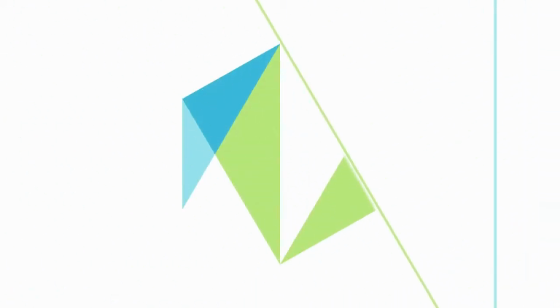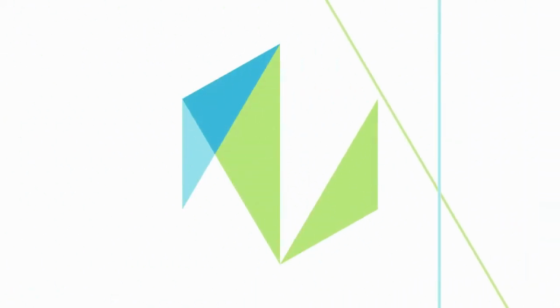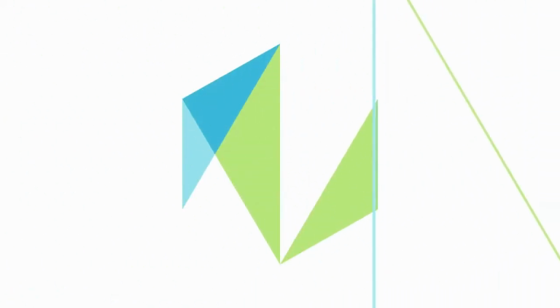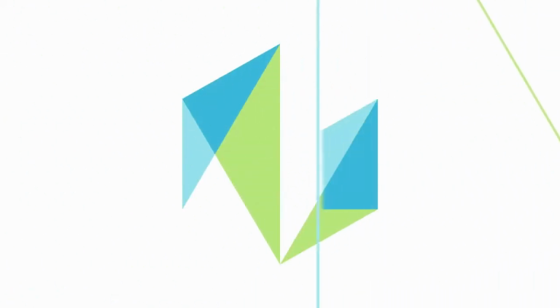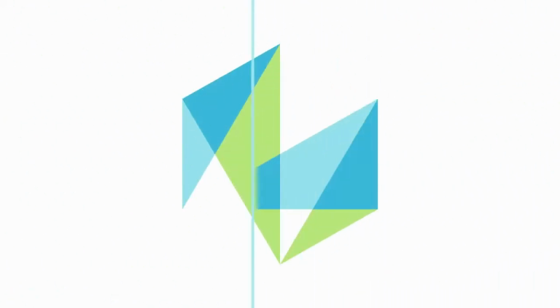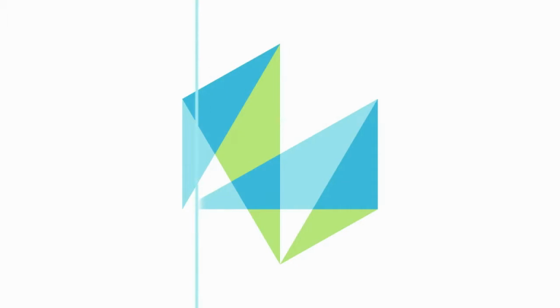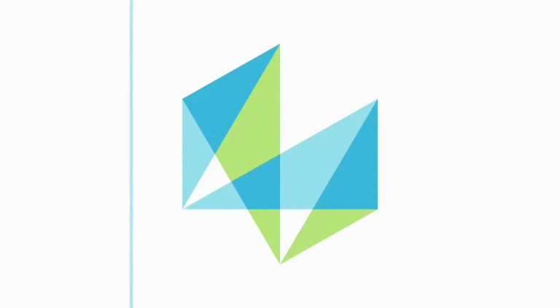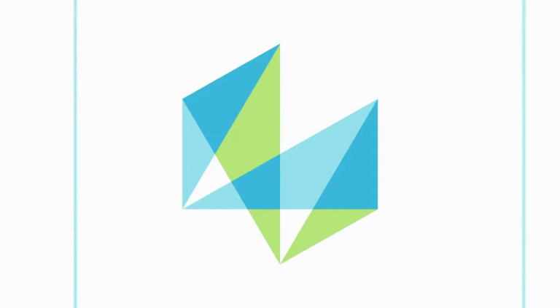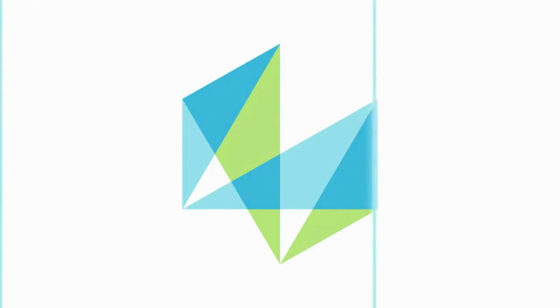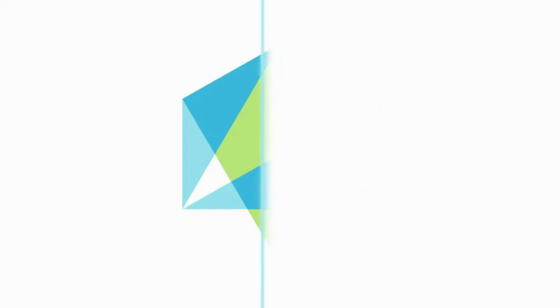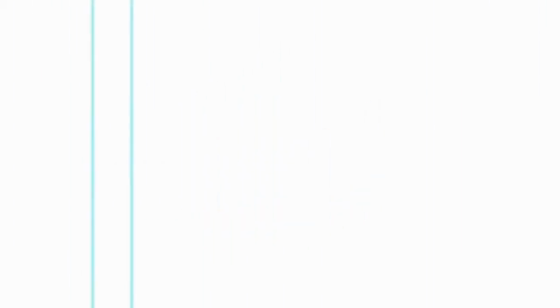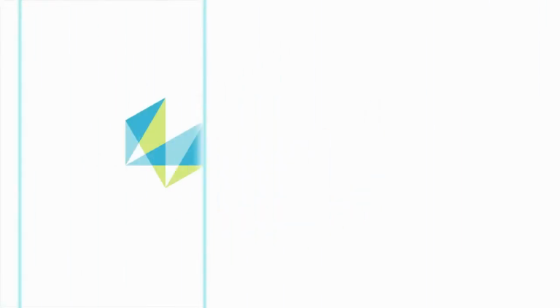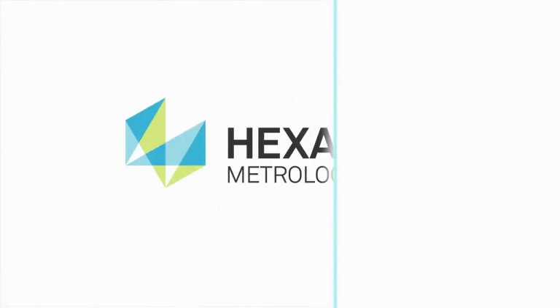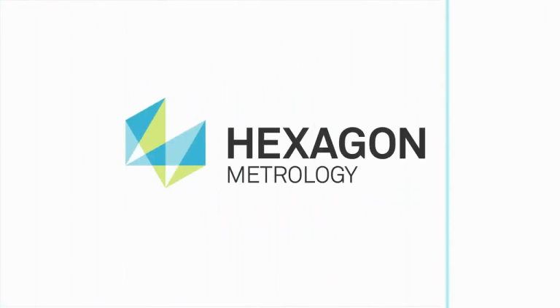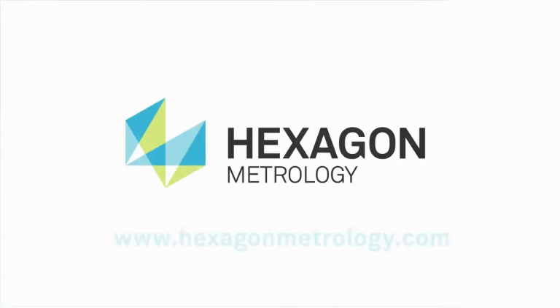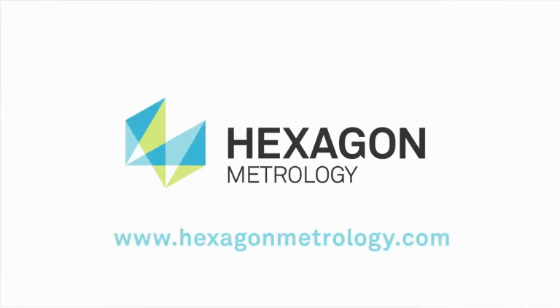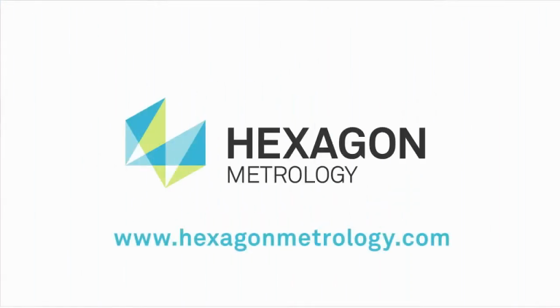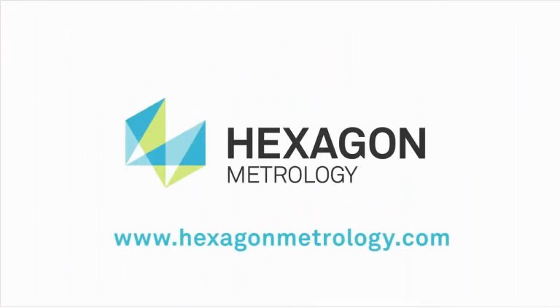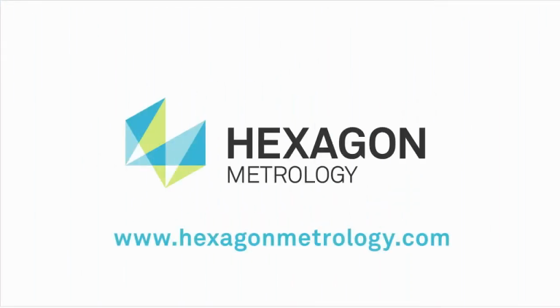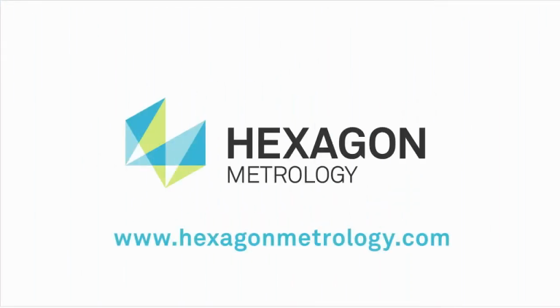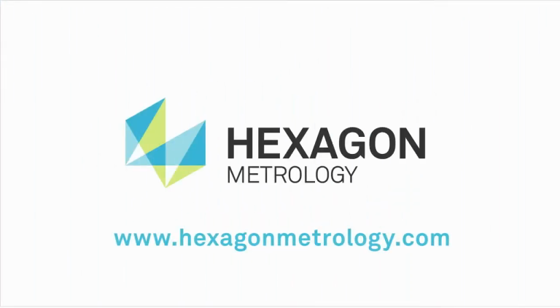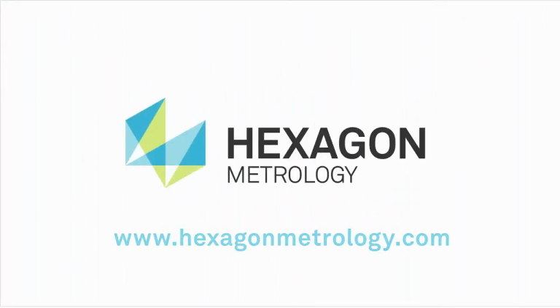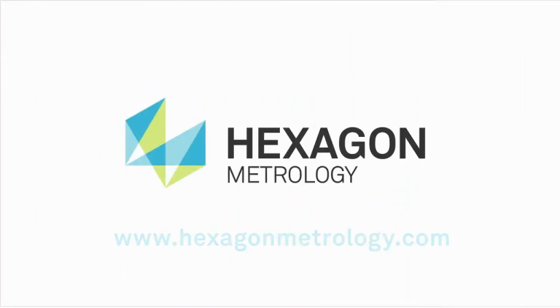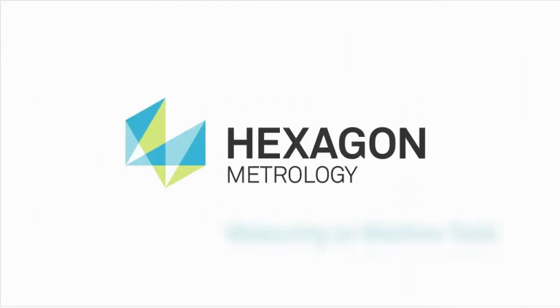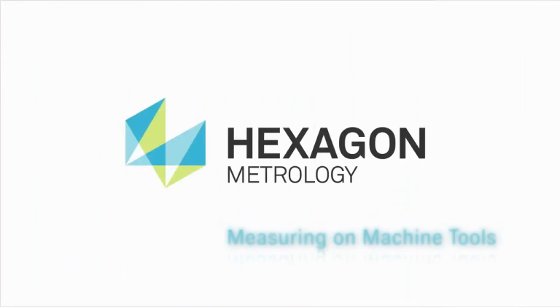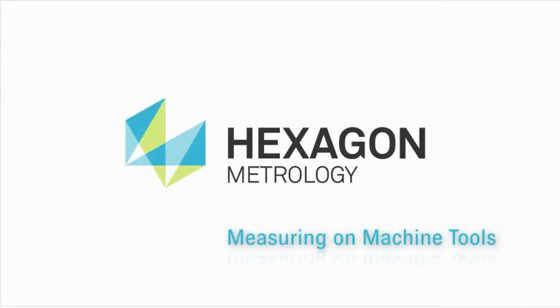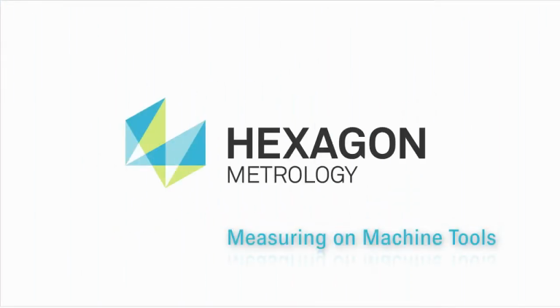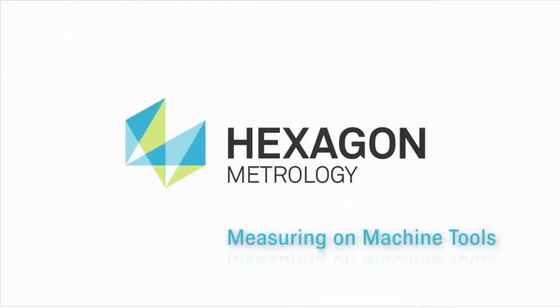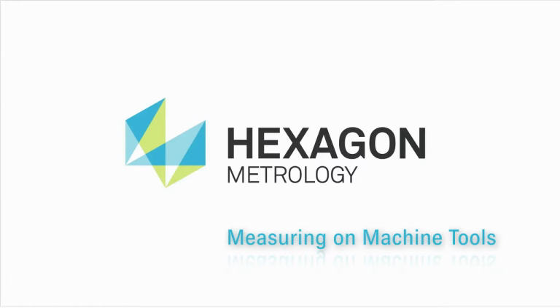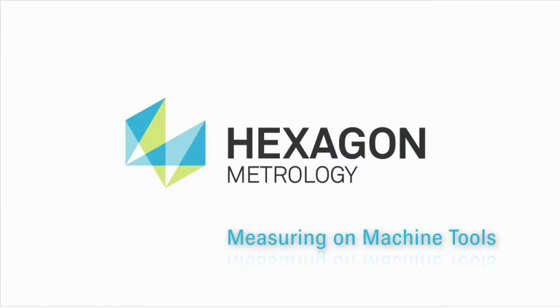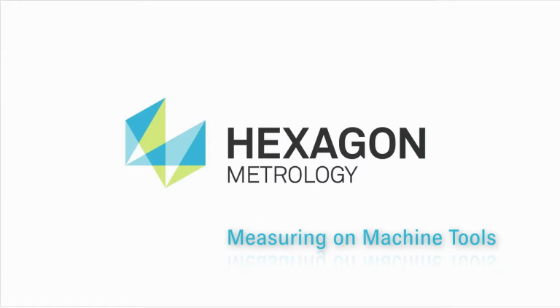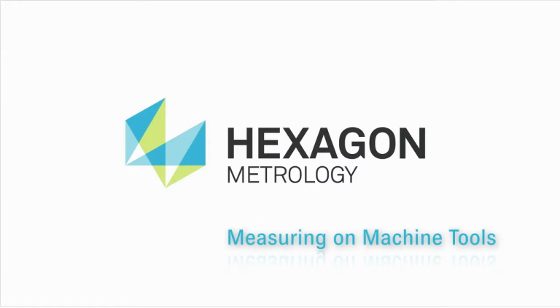Improve process times and productivity using the power of on-machine probing and PC-DEMIS NC Gauge software.